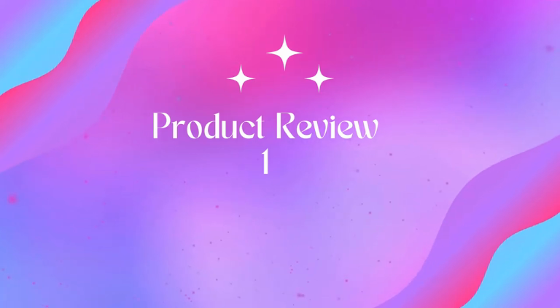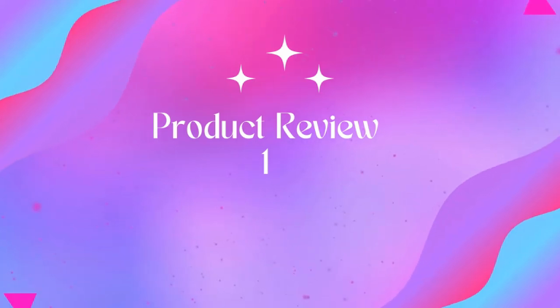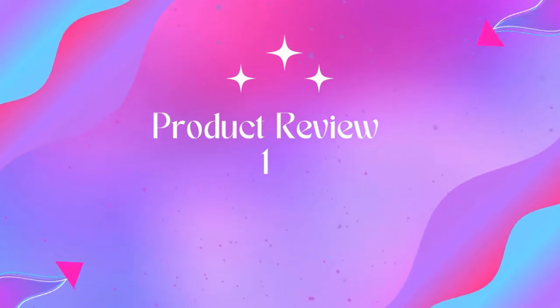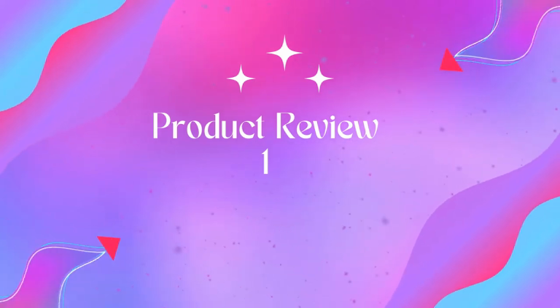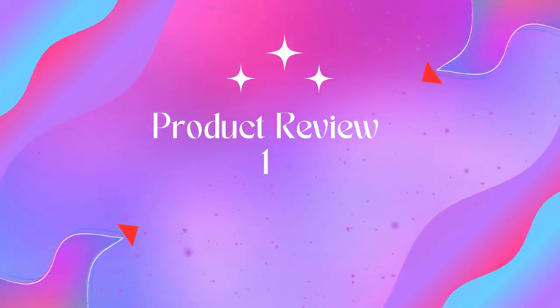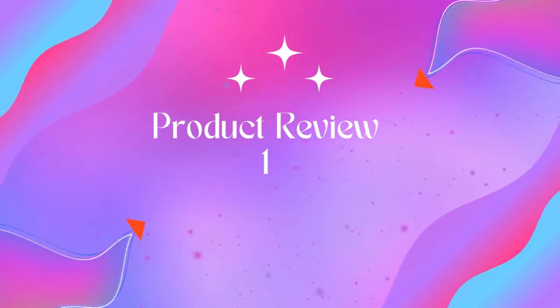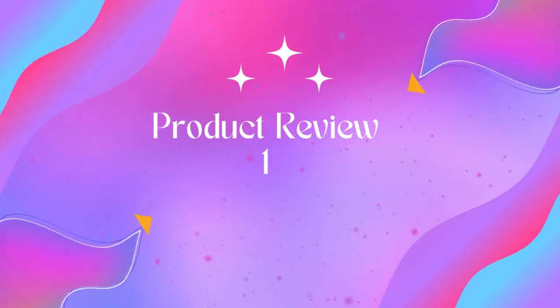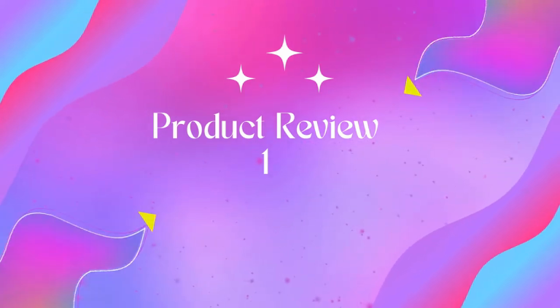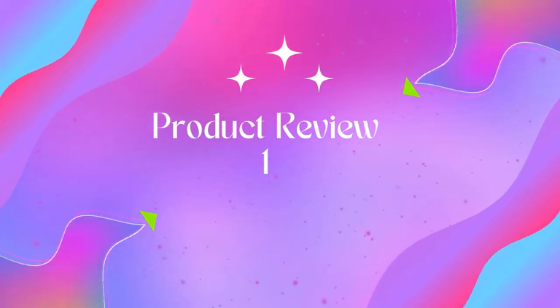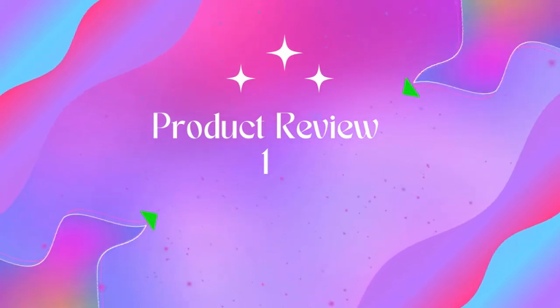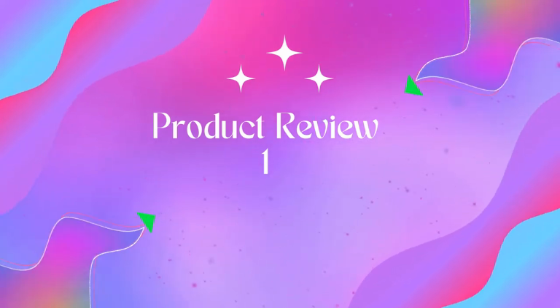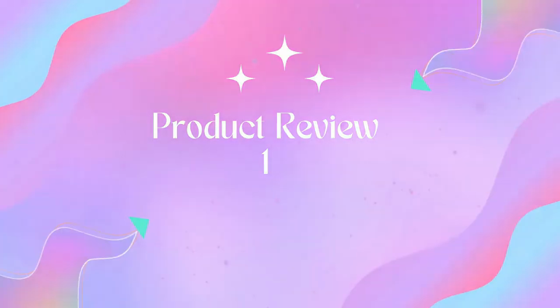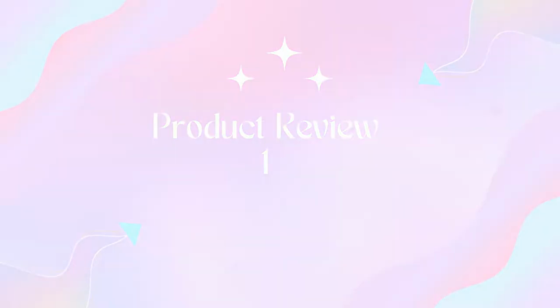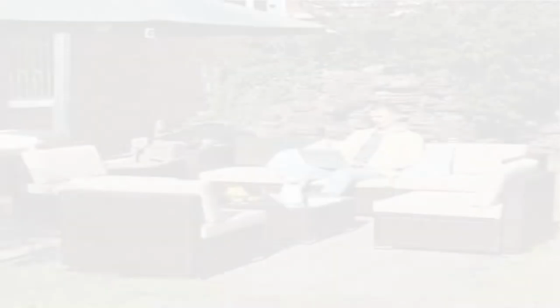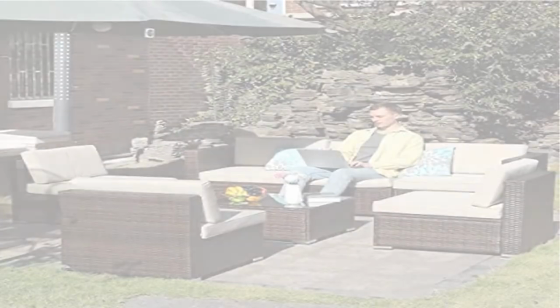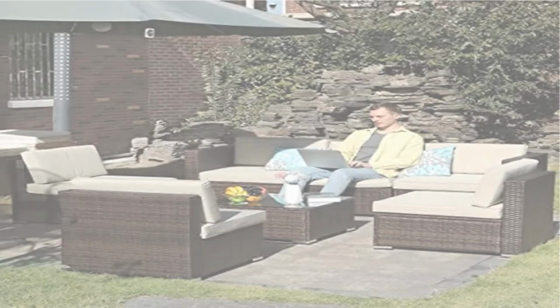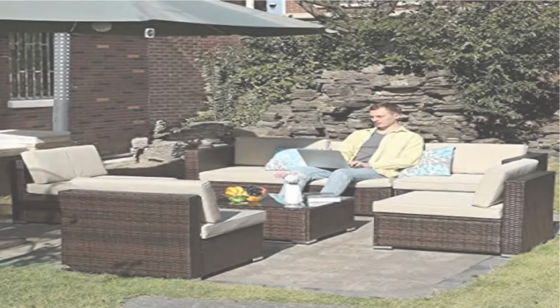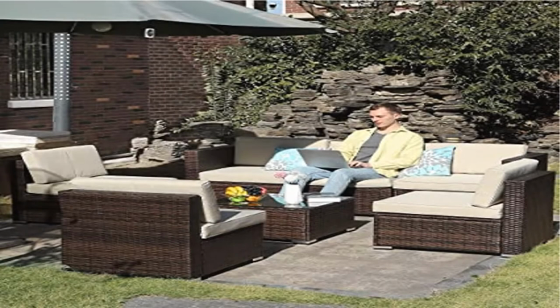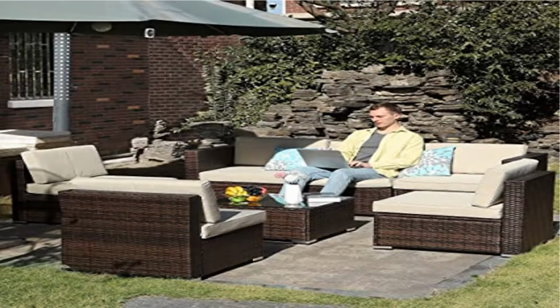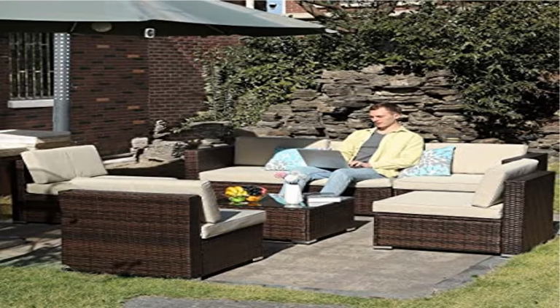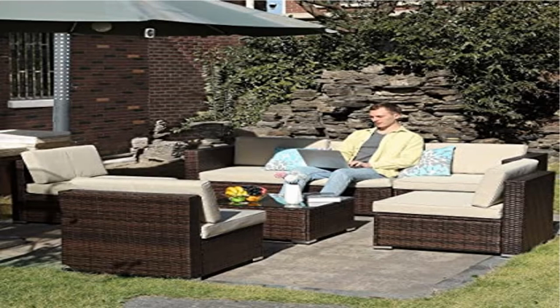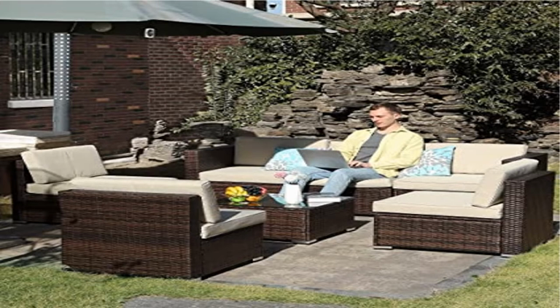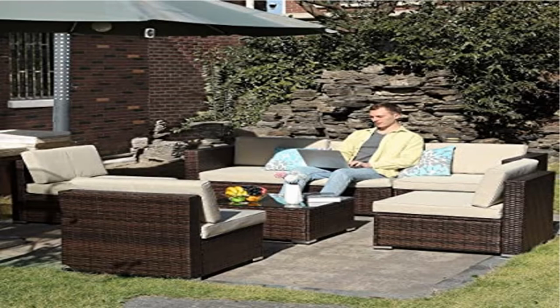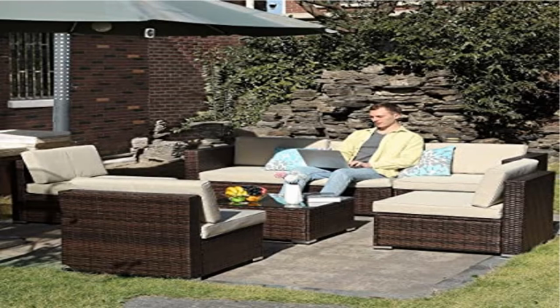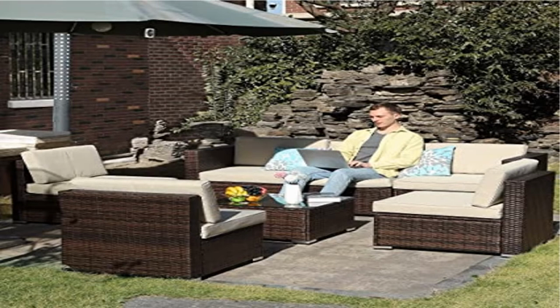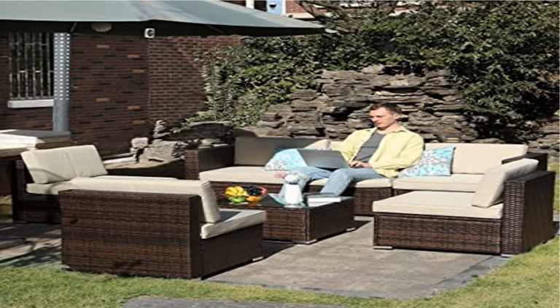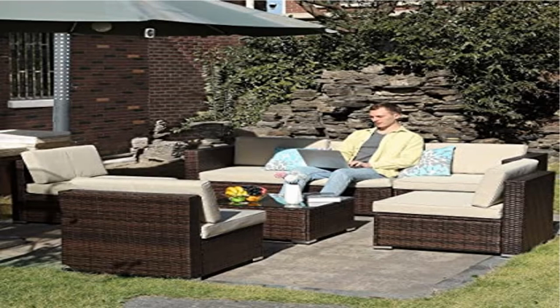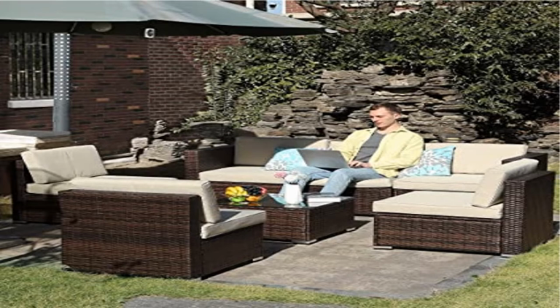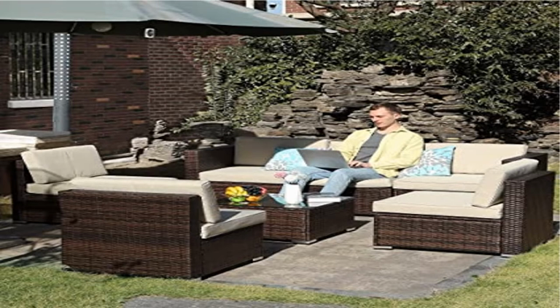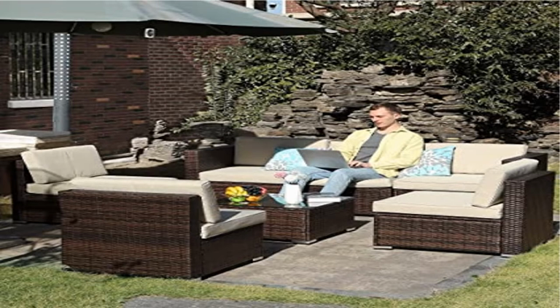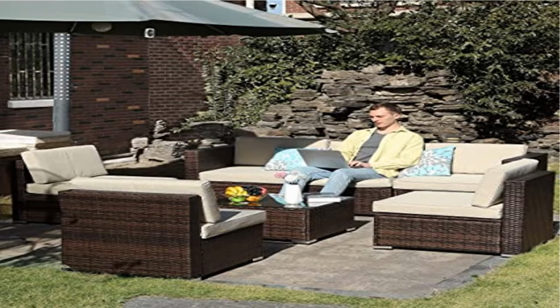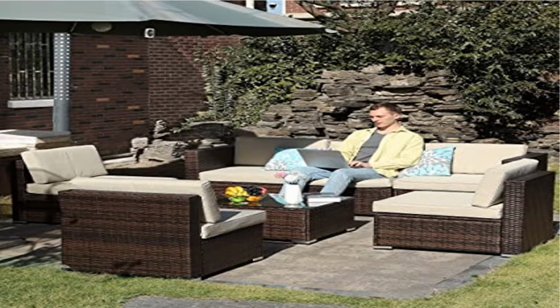Welcome to AIM. Dashida Home 7-Piece Outdoor Patio Furniture Sets, Garden Conversation Wicker Sofa Set.